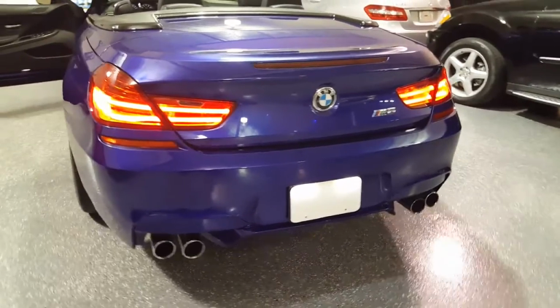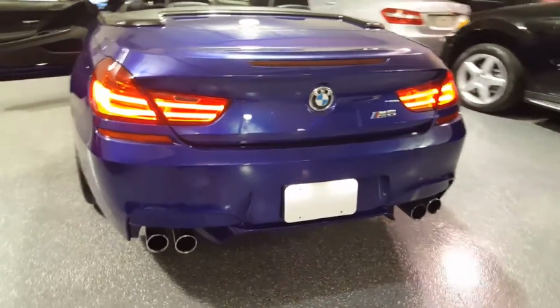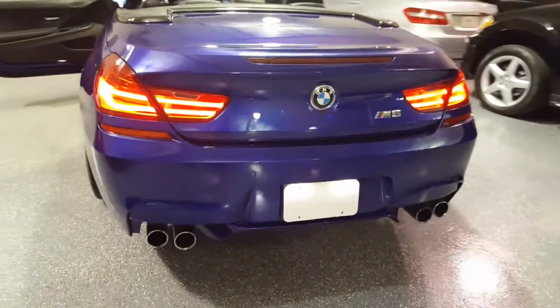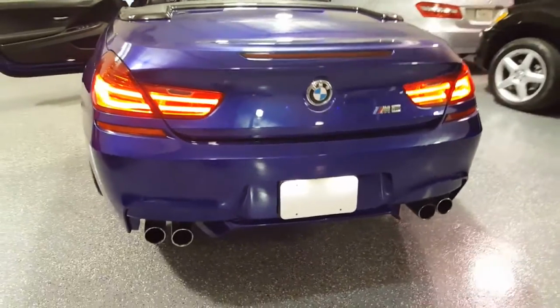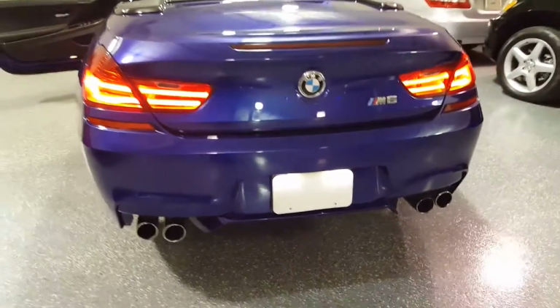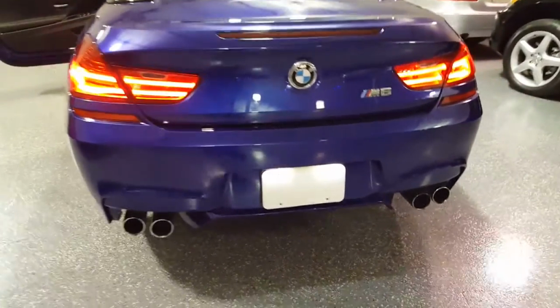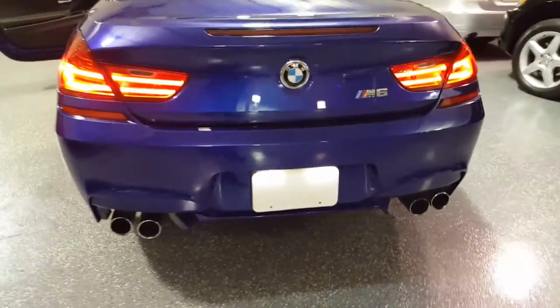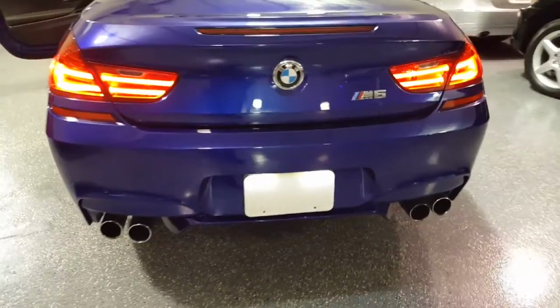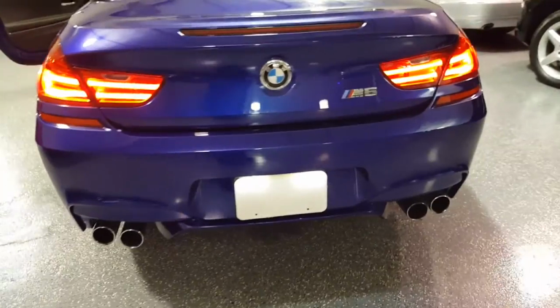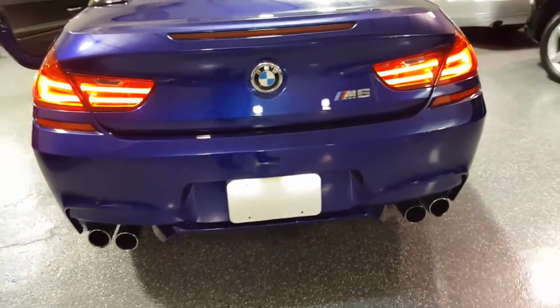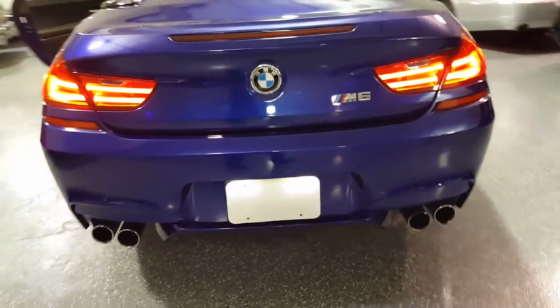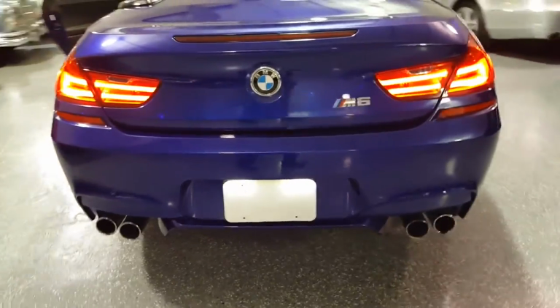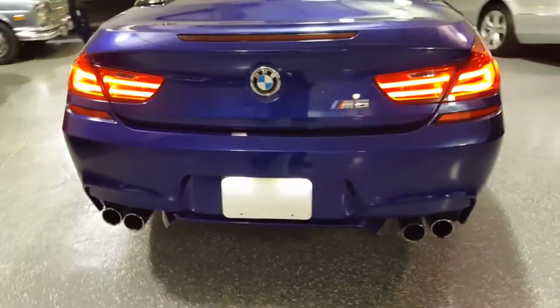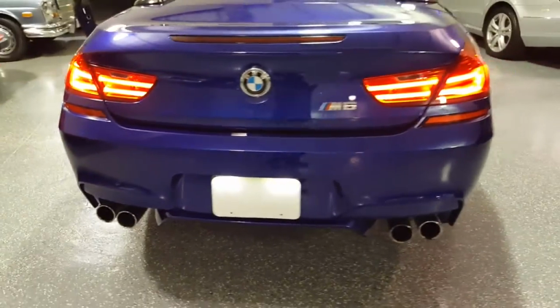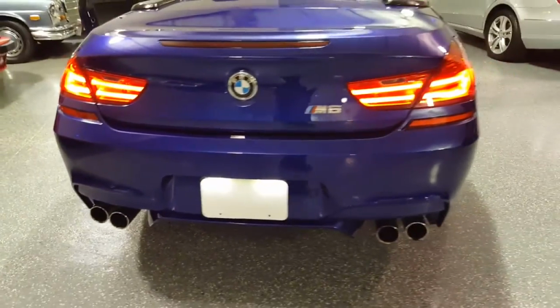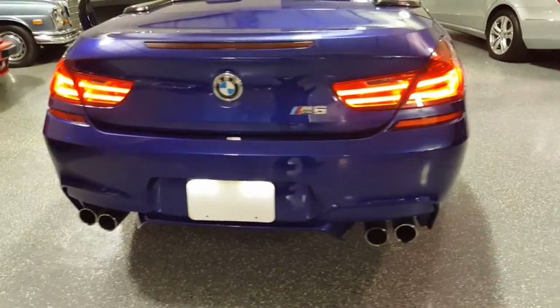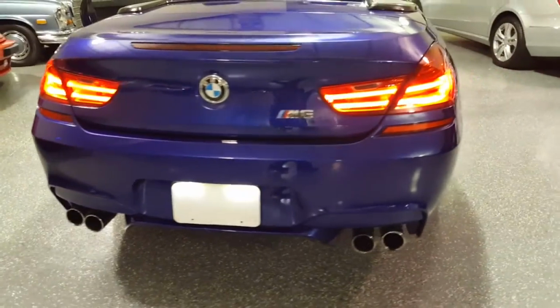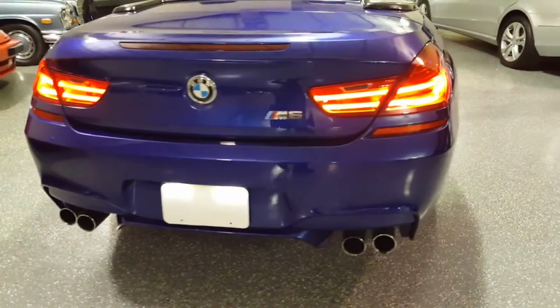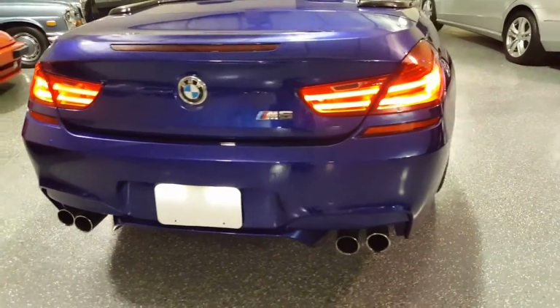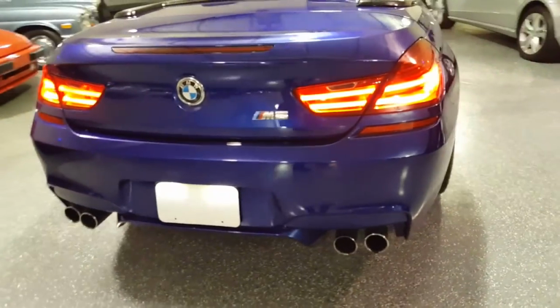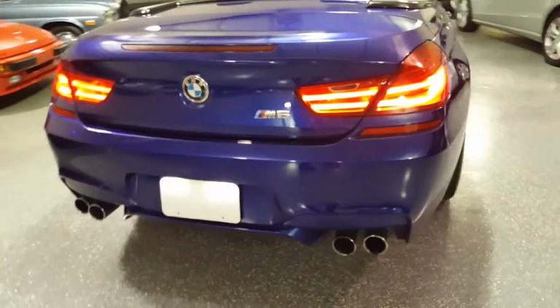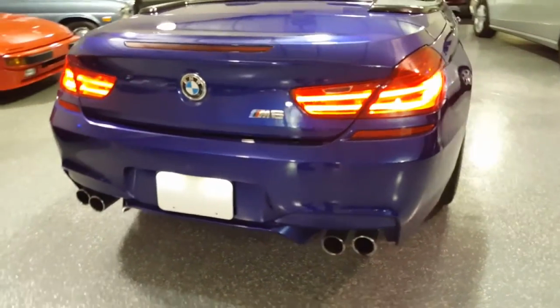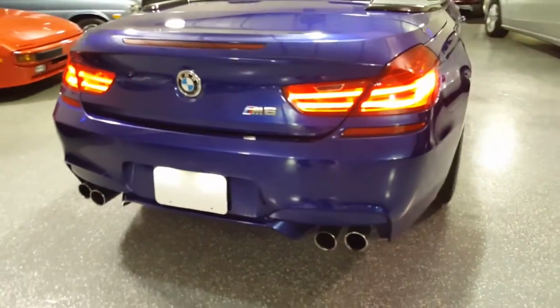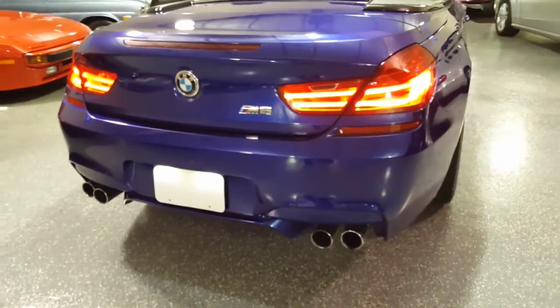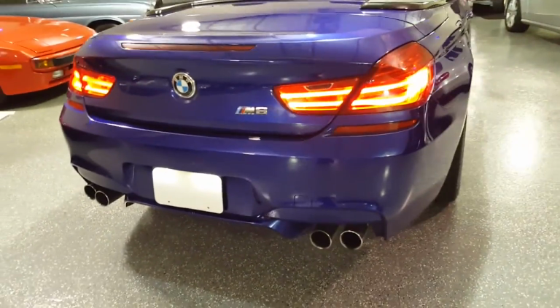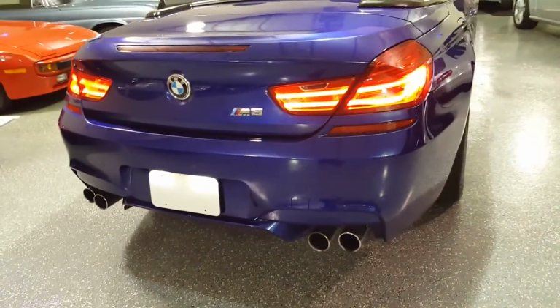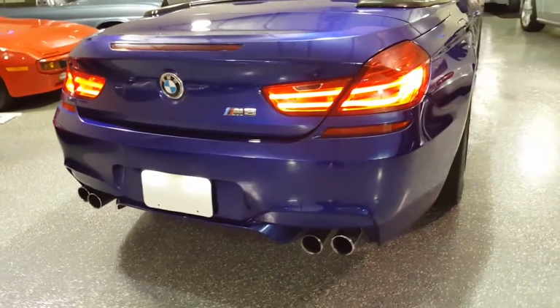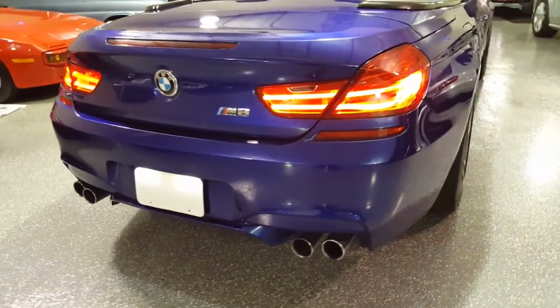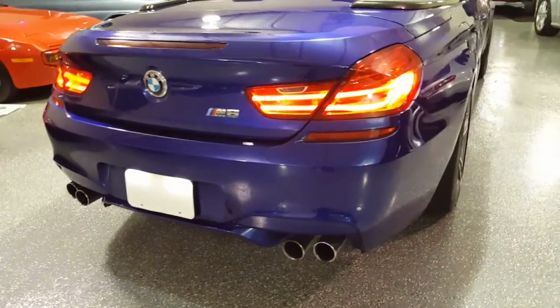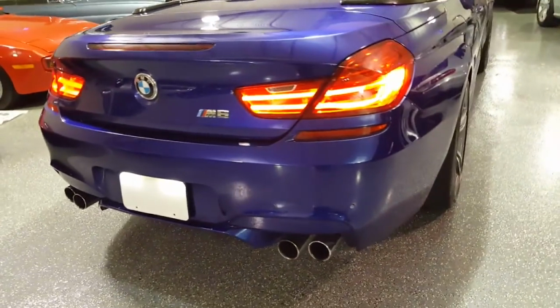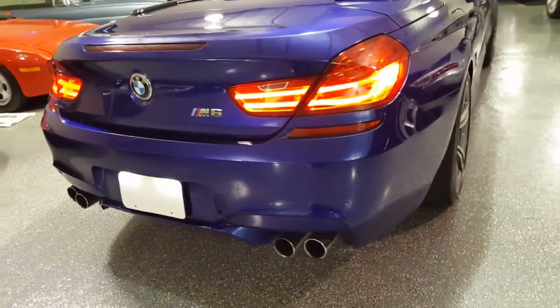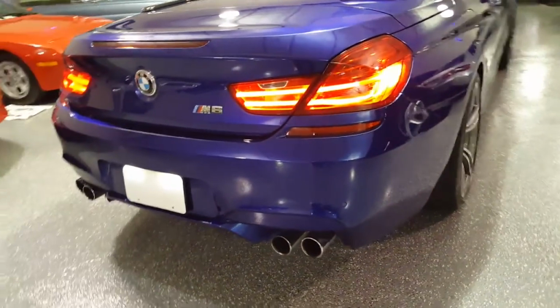While I have it running, you can get an idea of what it sounds like from the rear.